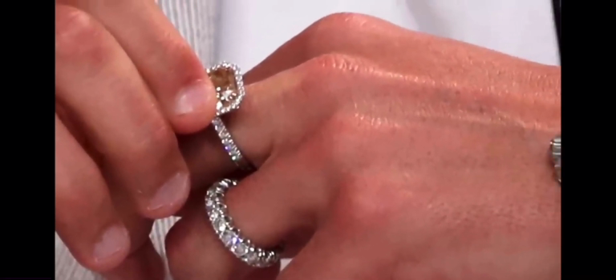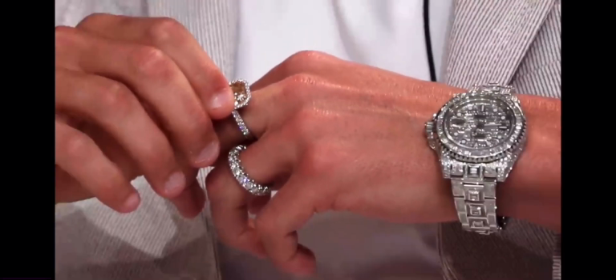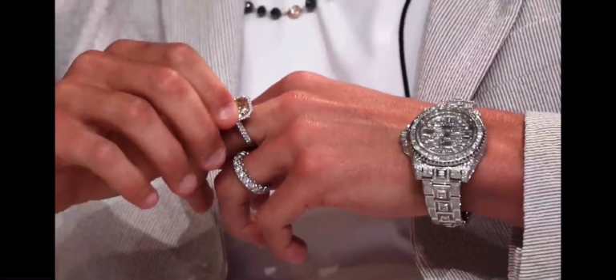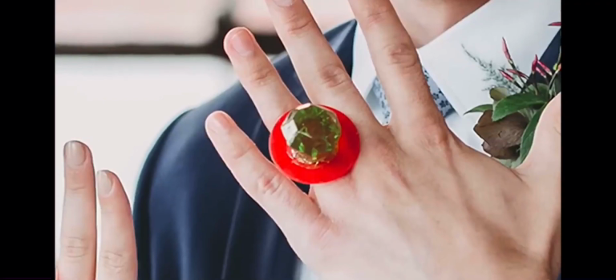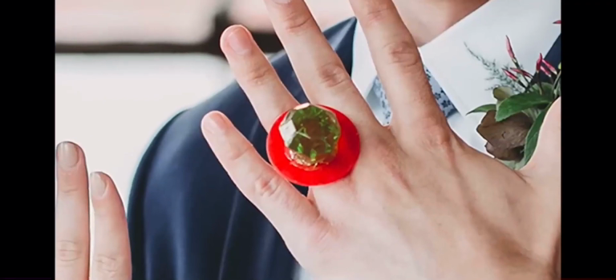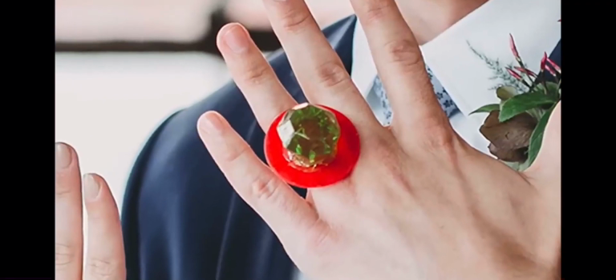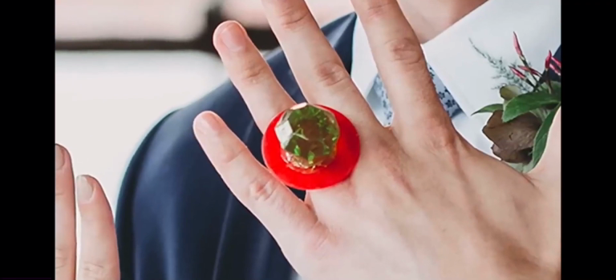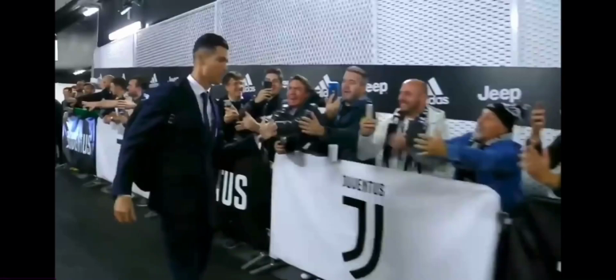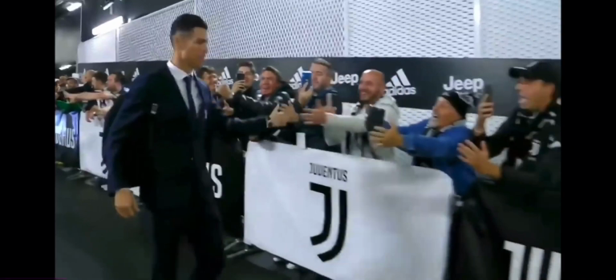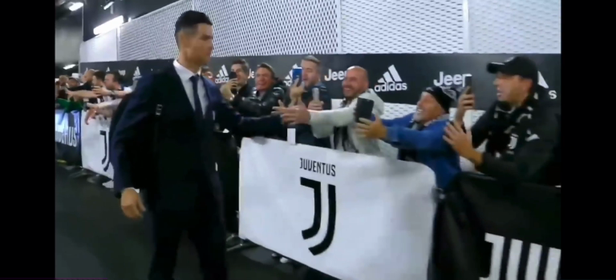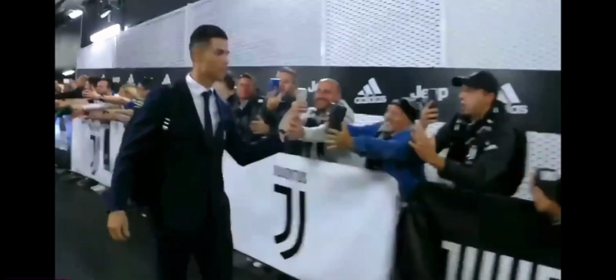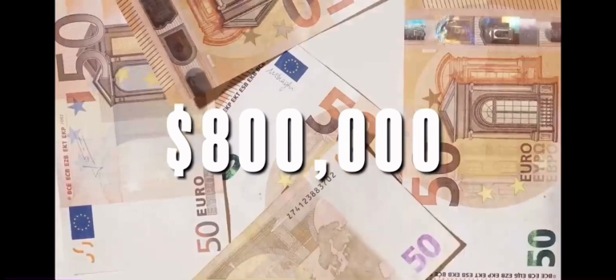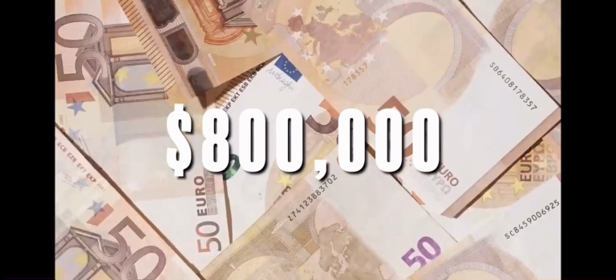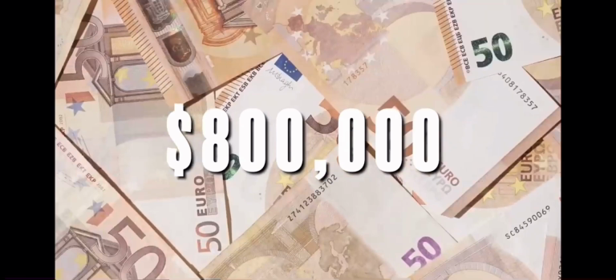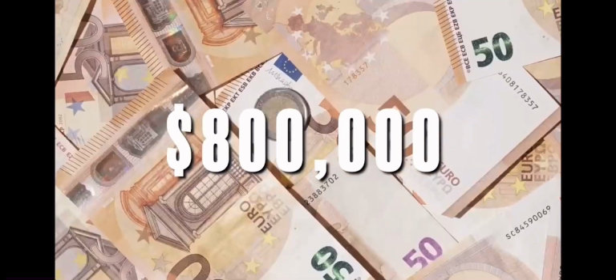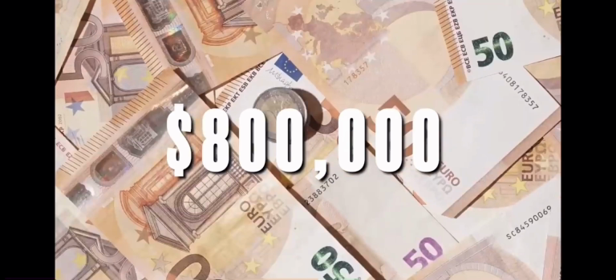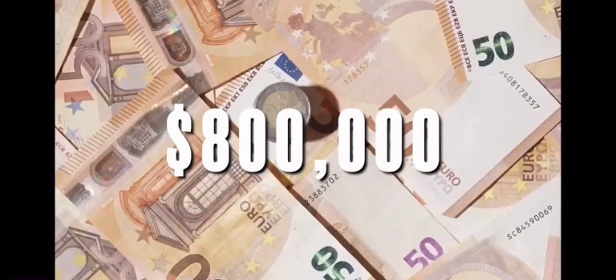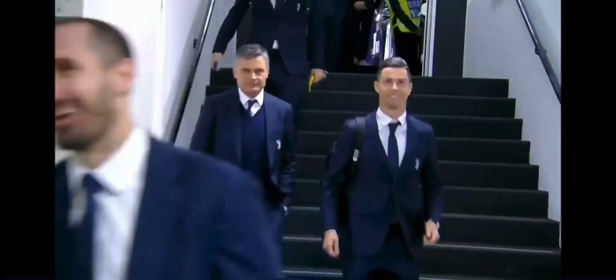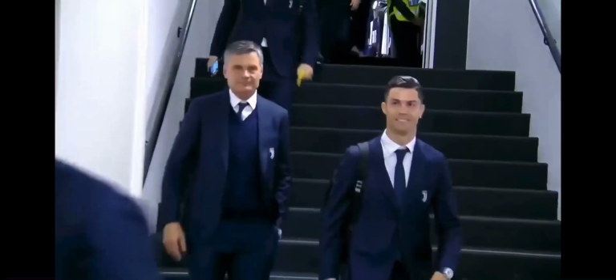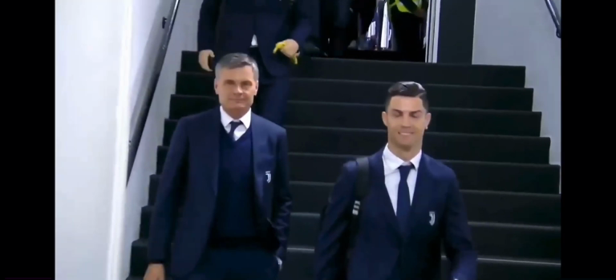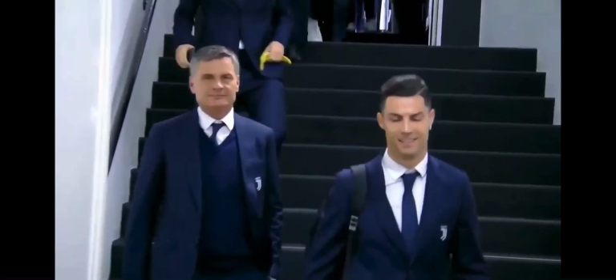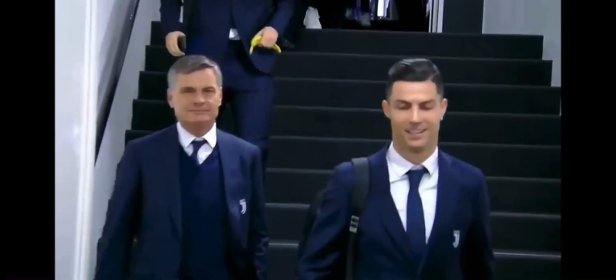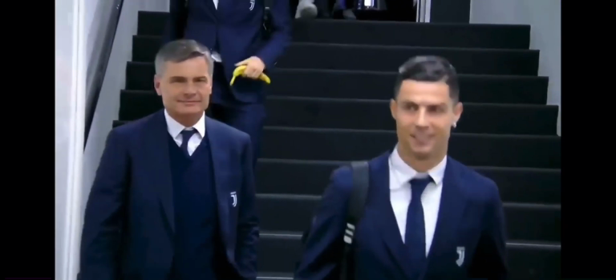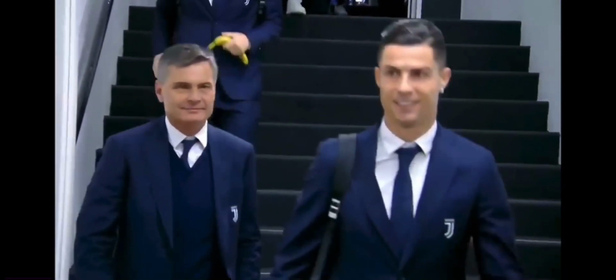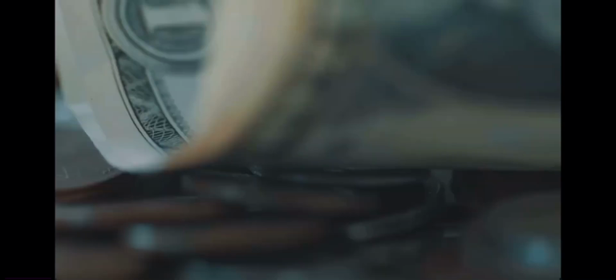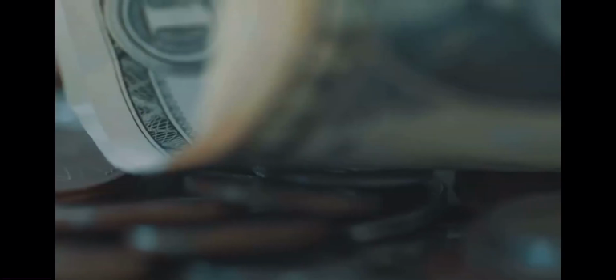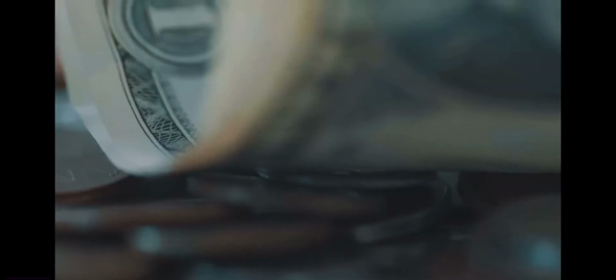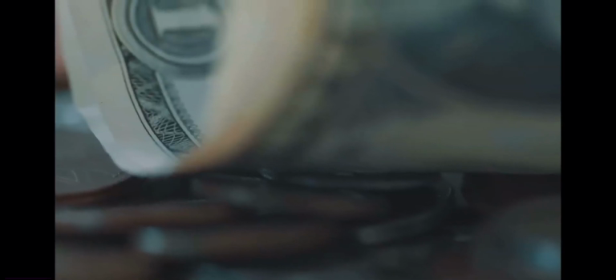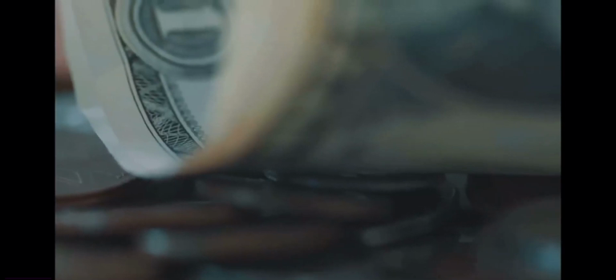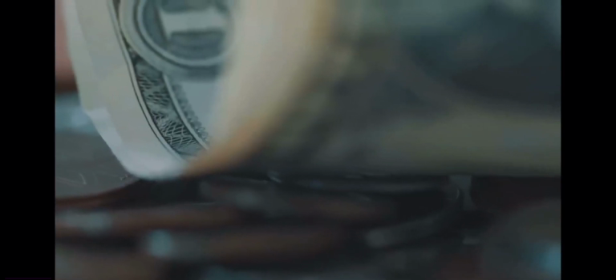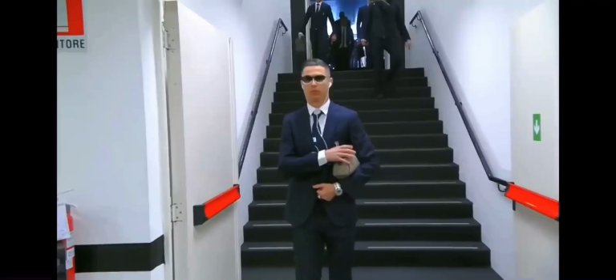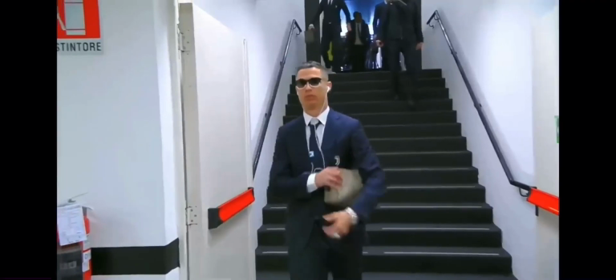He damn near made his diamond ring and wedding band look like ring pops in comparison. And $800,000 on one hand is literally the cheapest thing in this video.